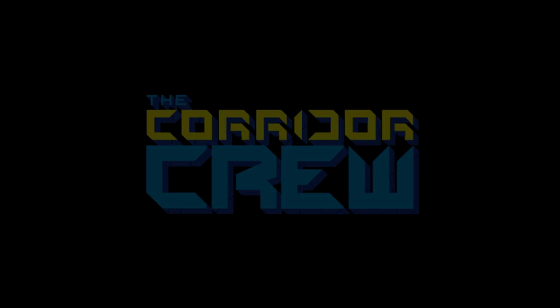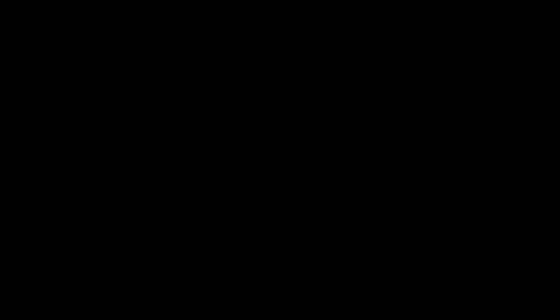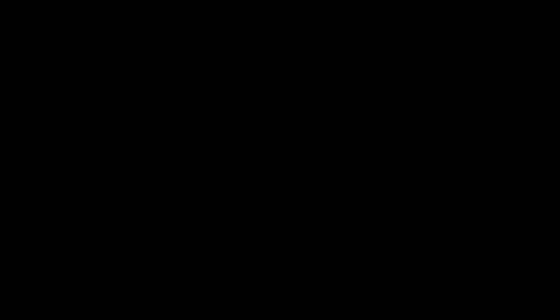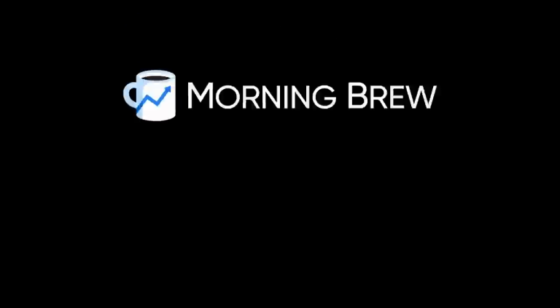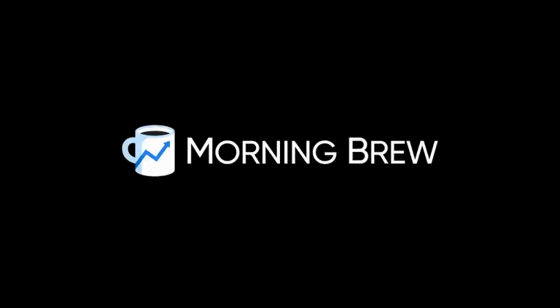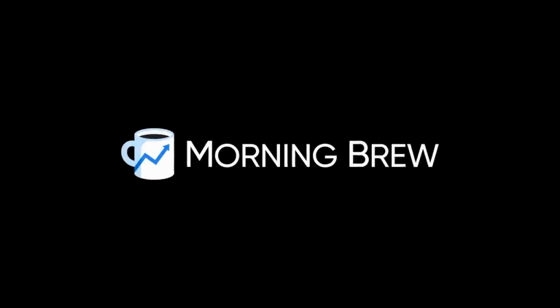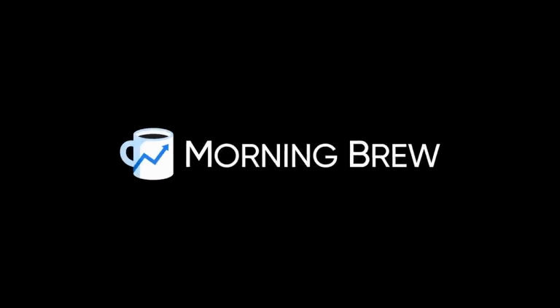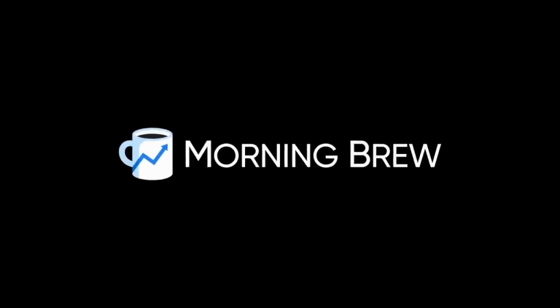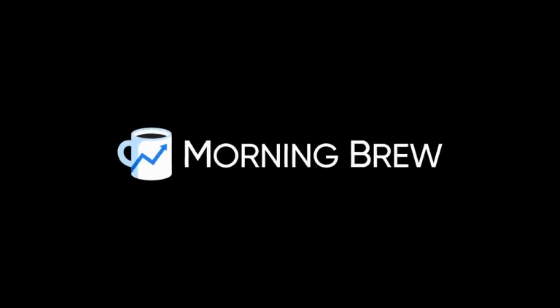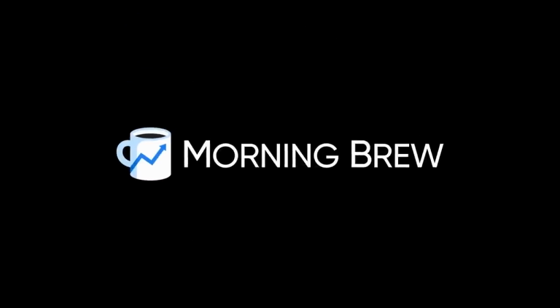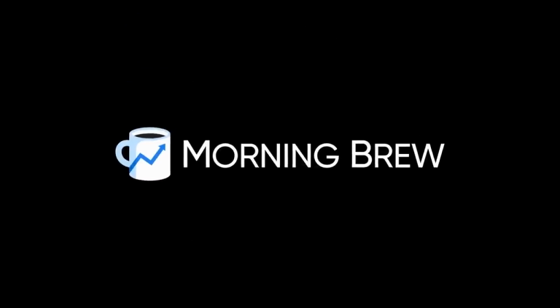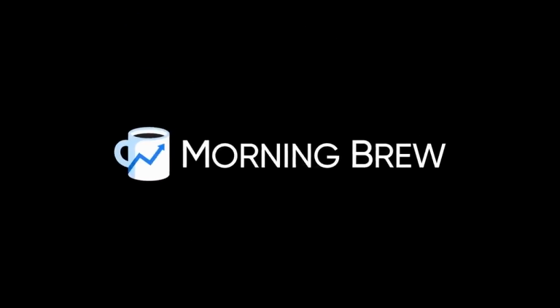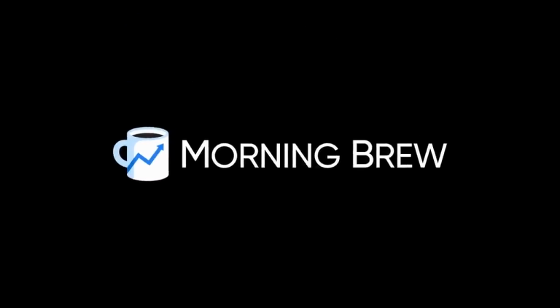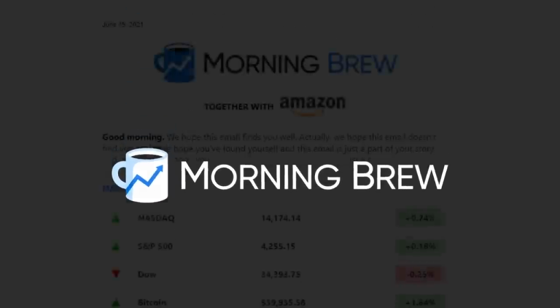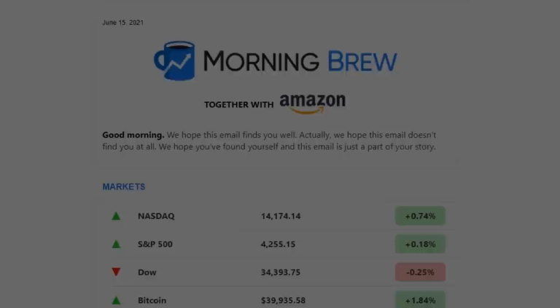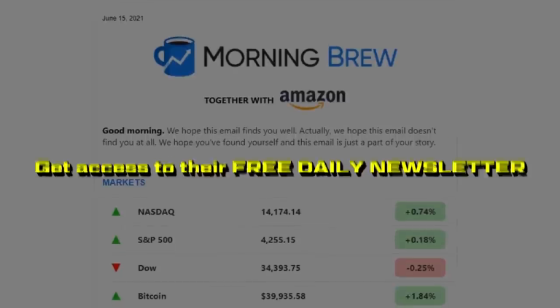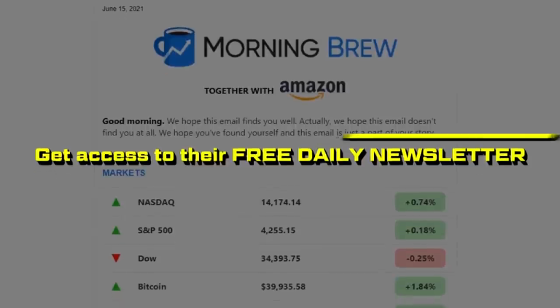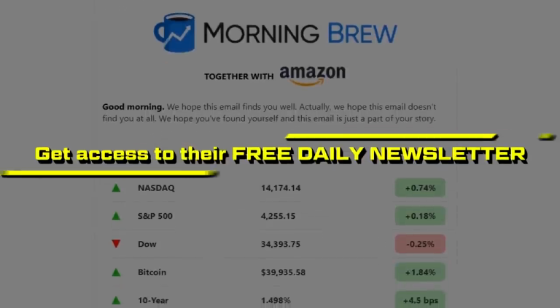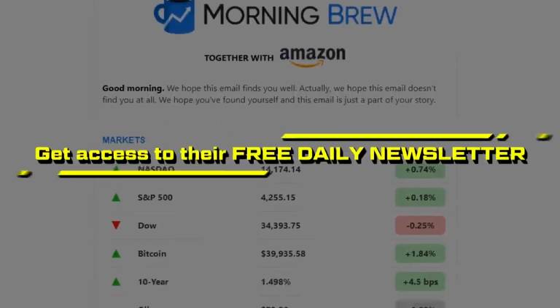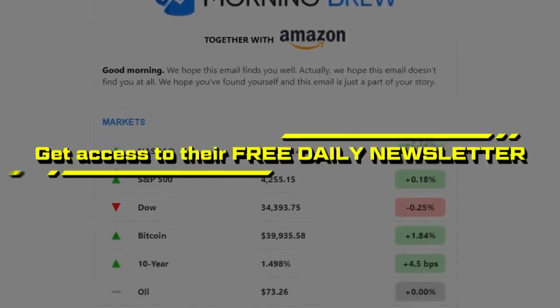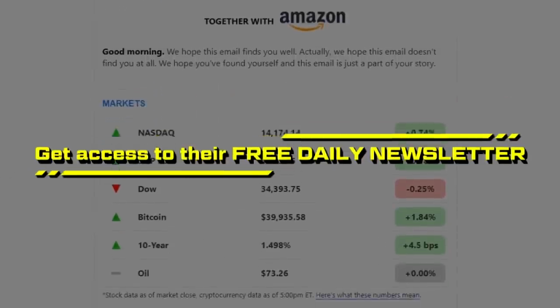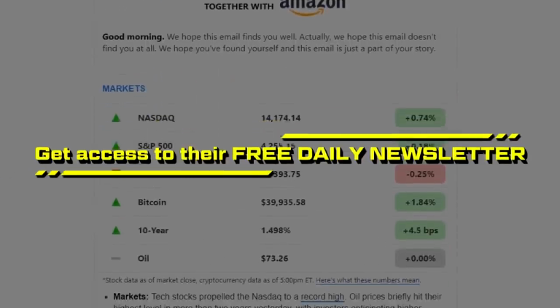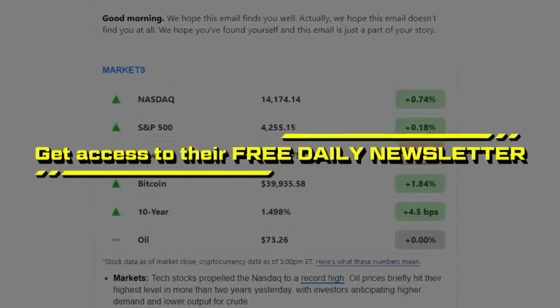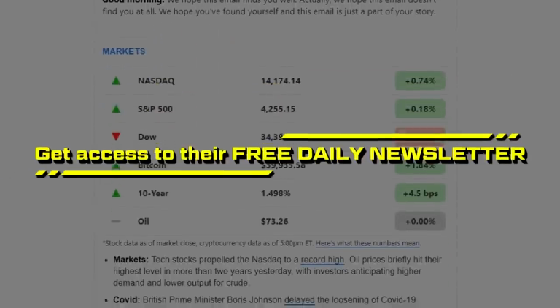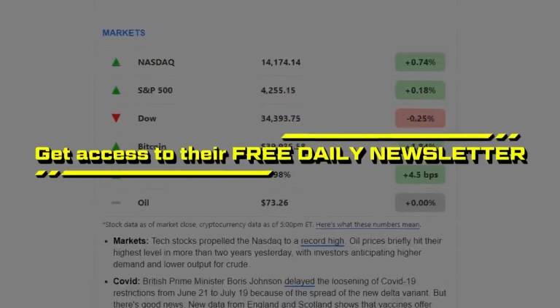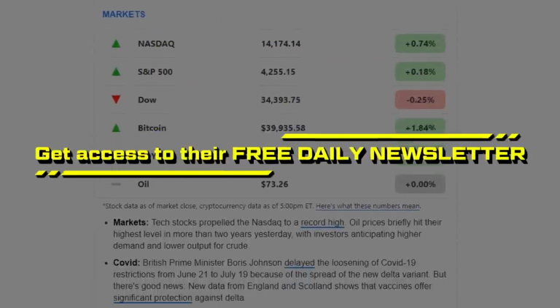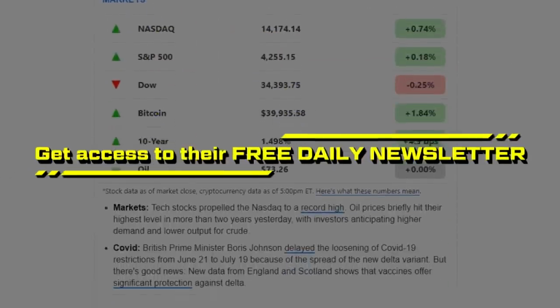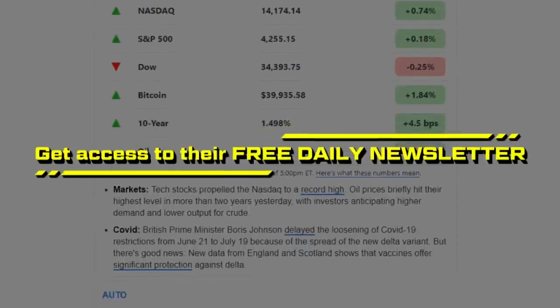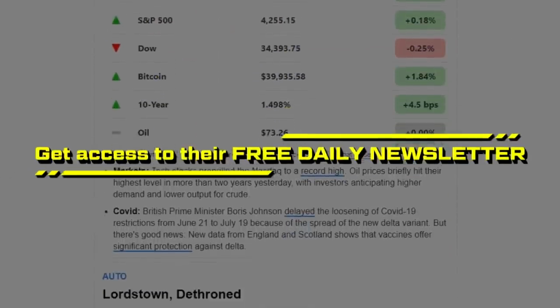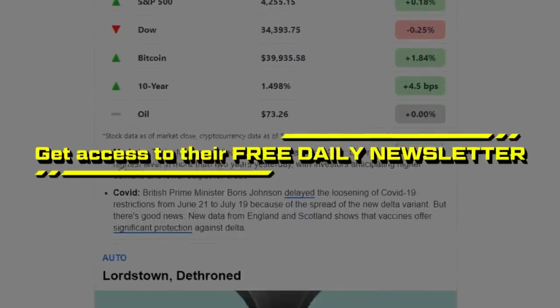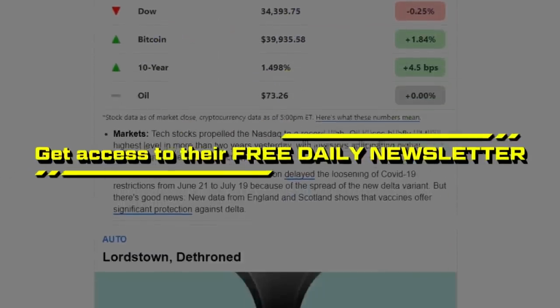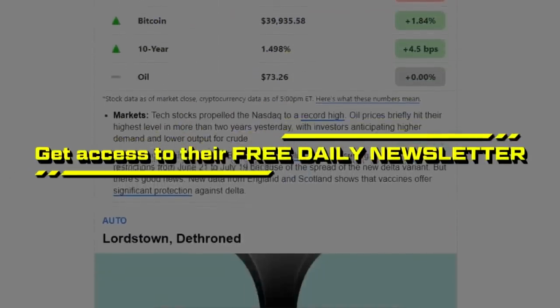Today's episode is brought to you by Morning Brew. Become smarter in five minutes with their free daily newsletter.